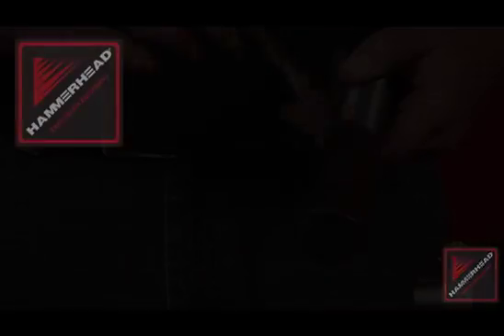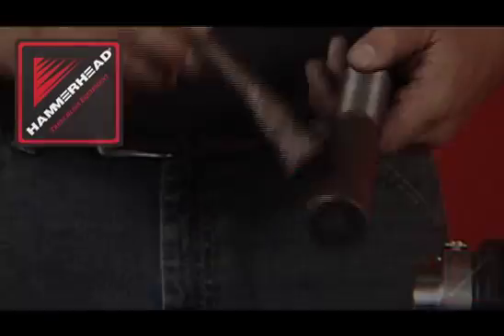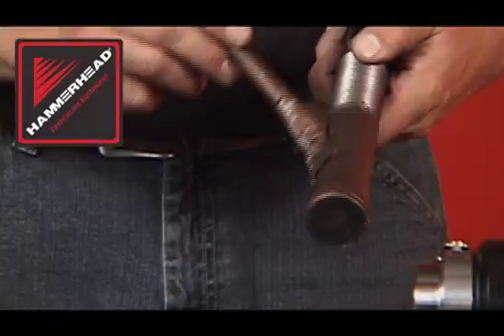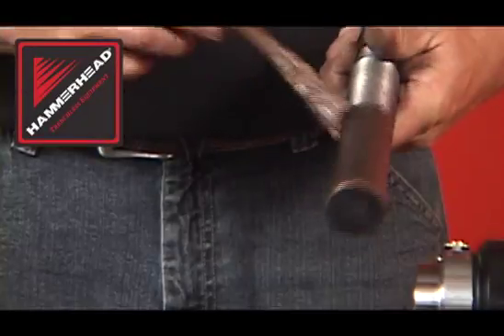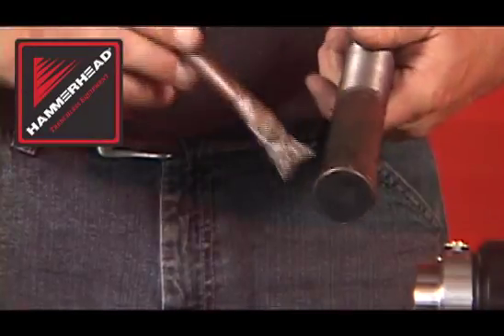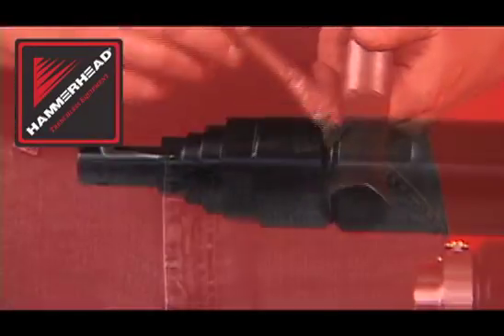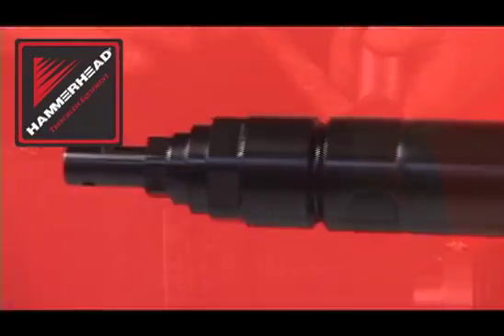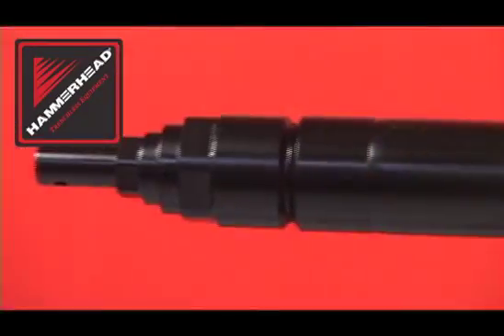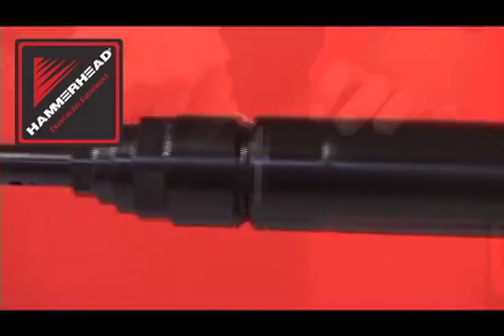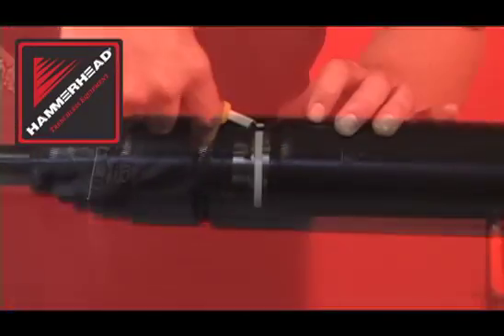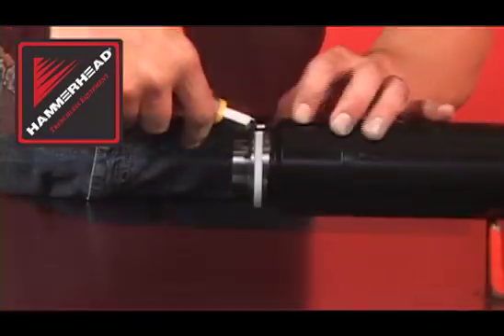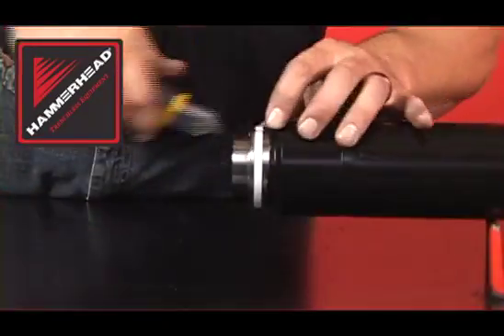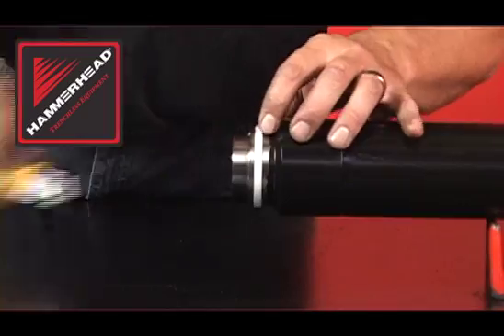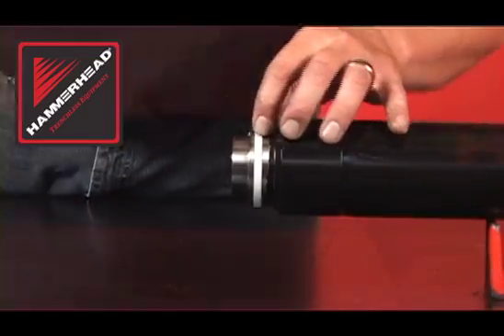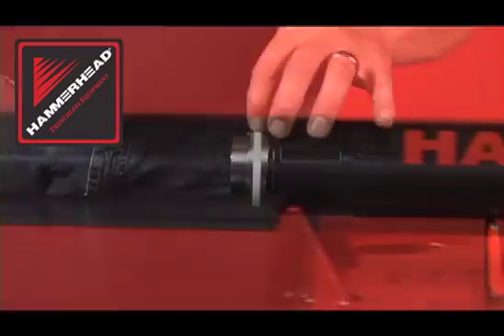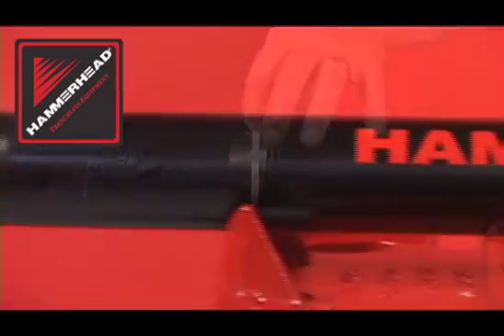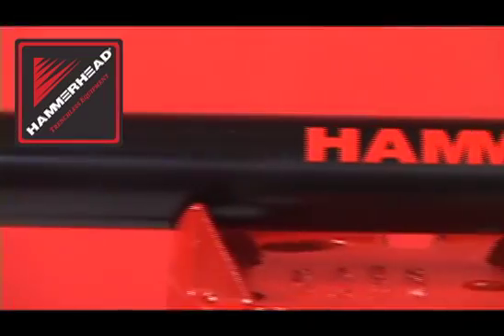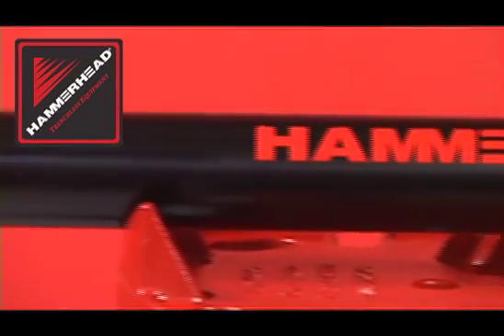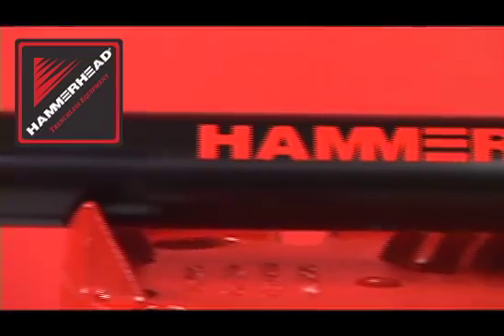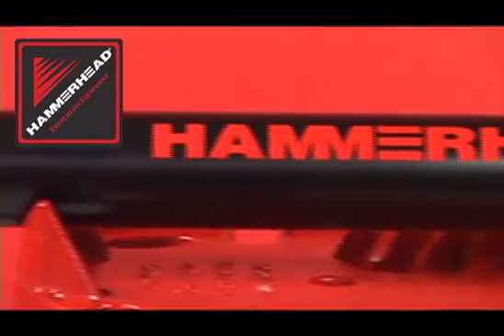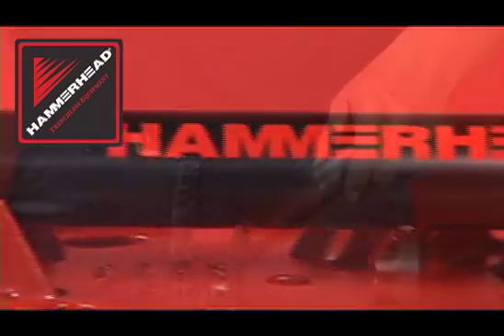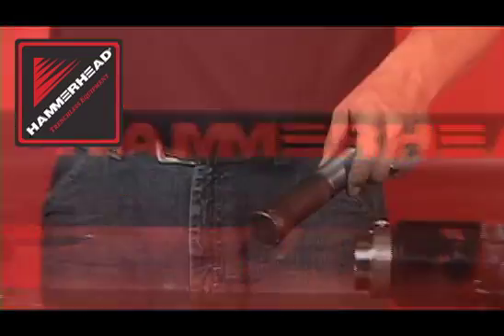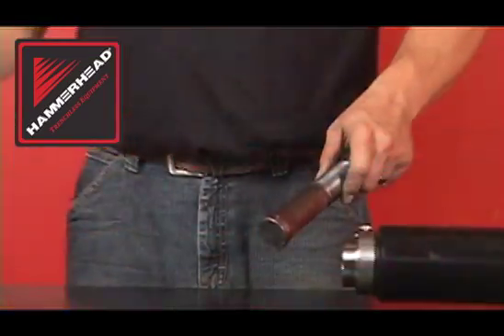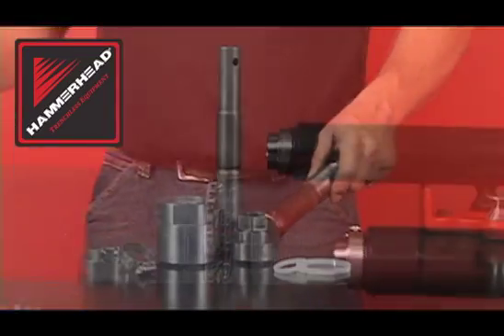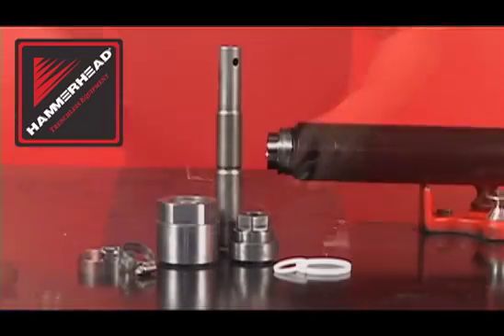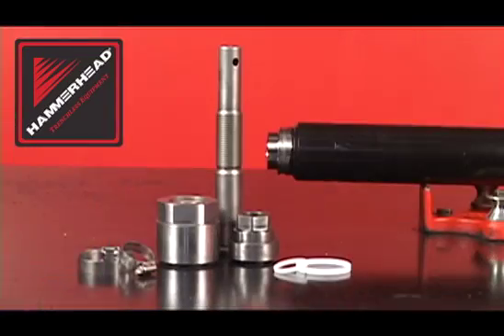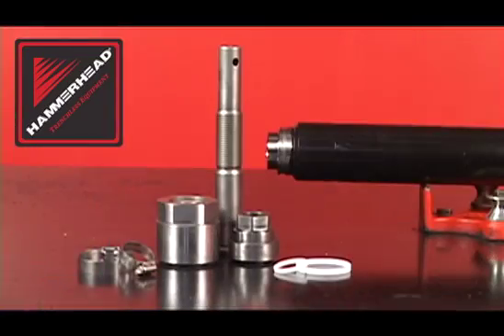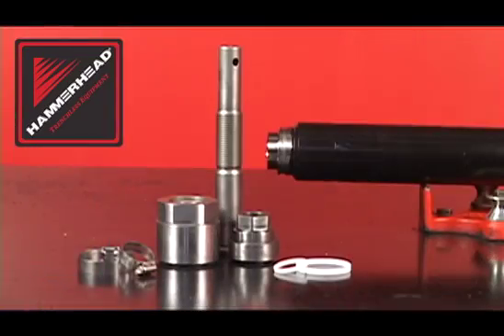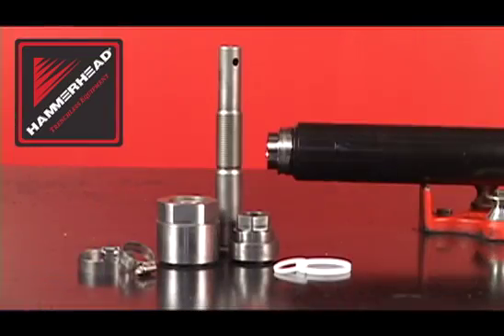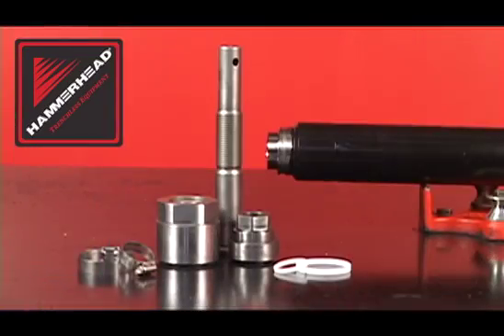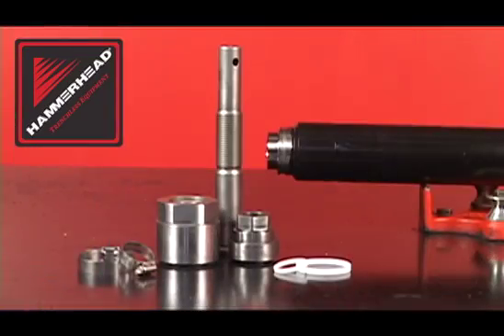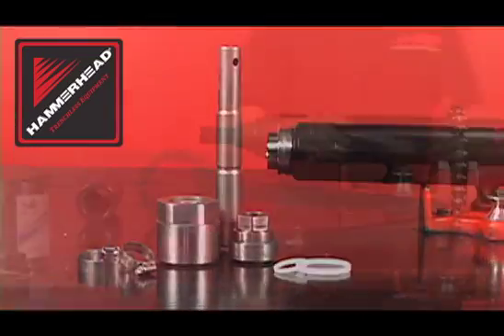Following a regular service schedule will keep your hammerhead mole piercing tools running at maximum efficiency.